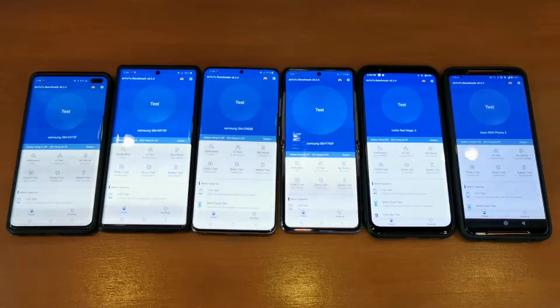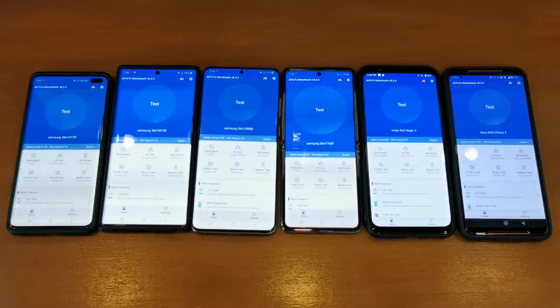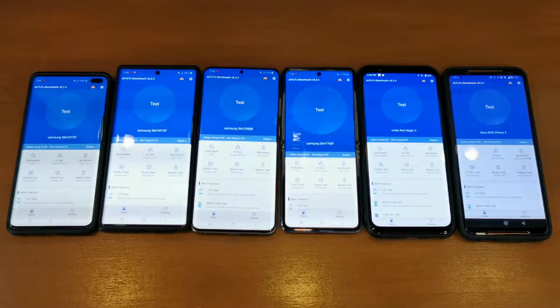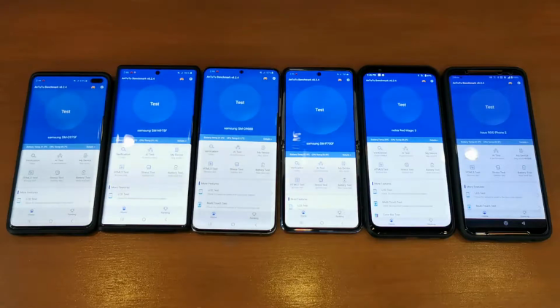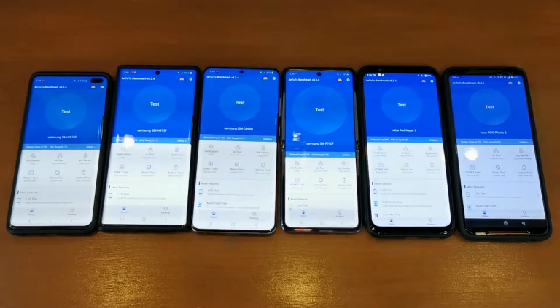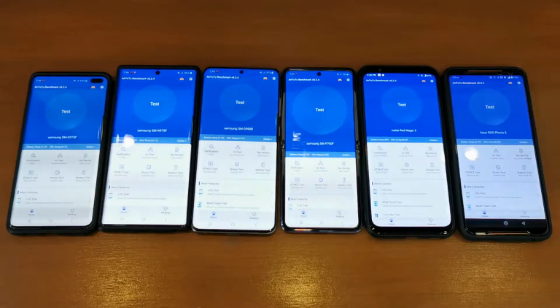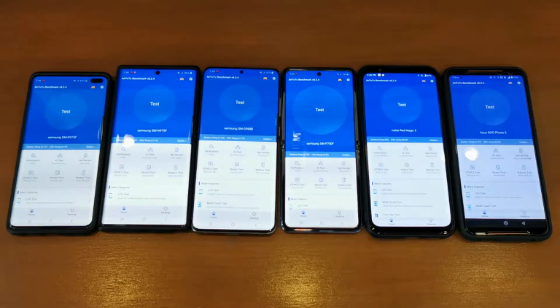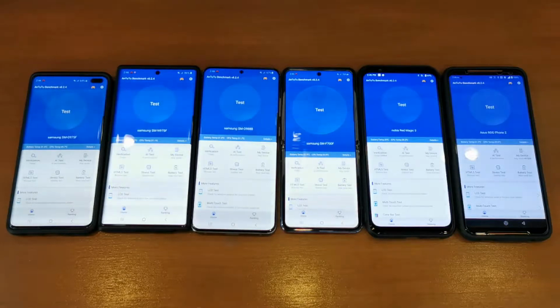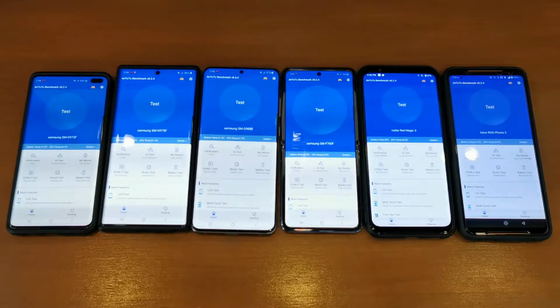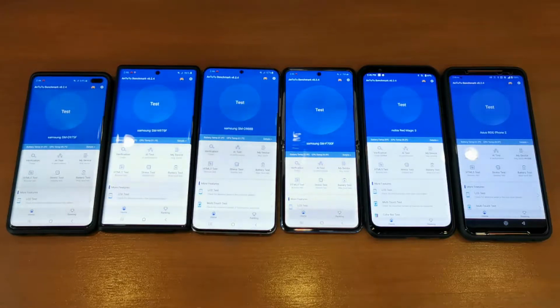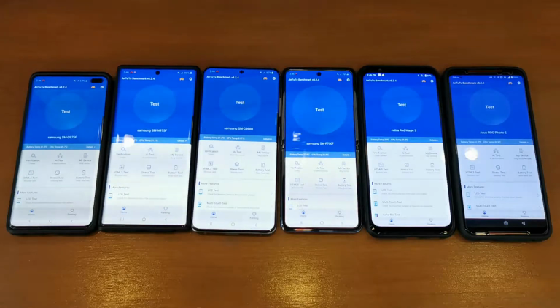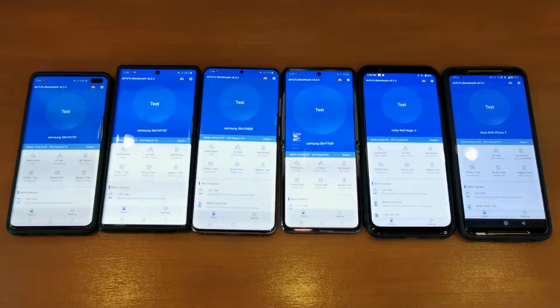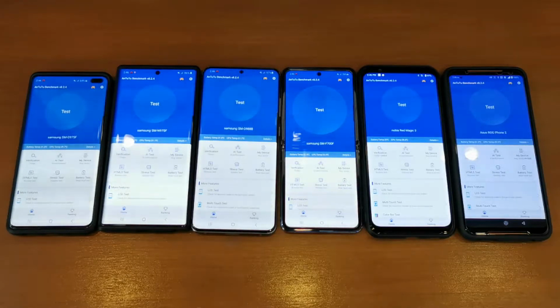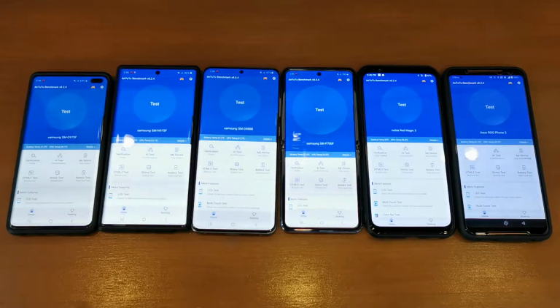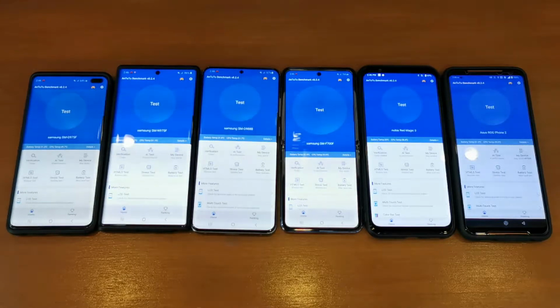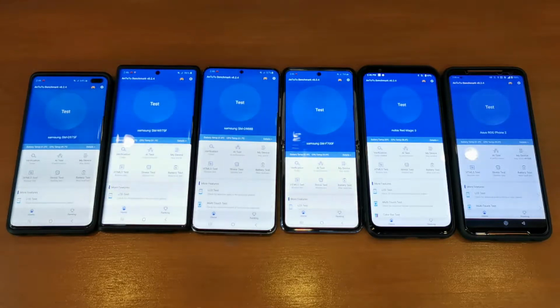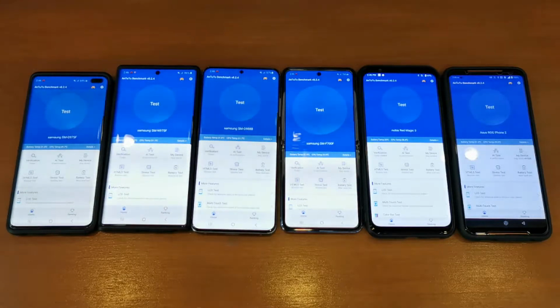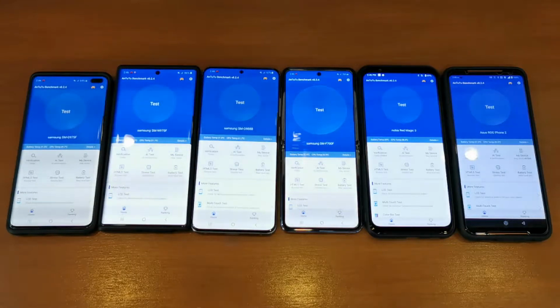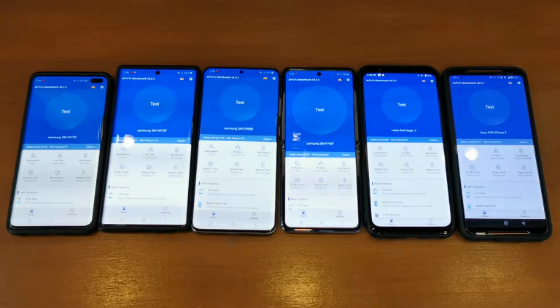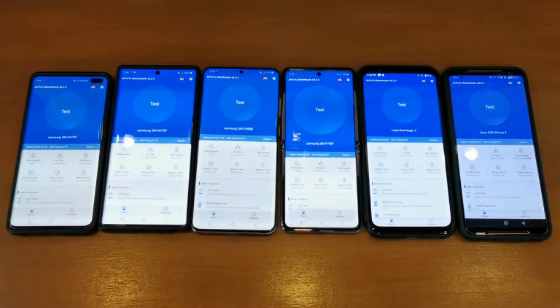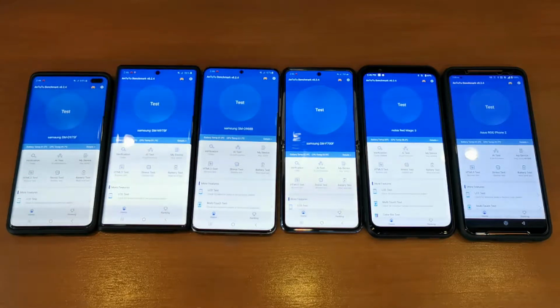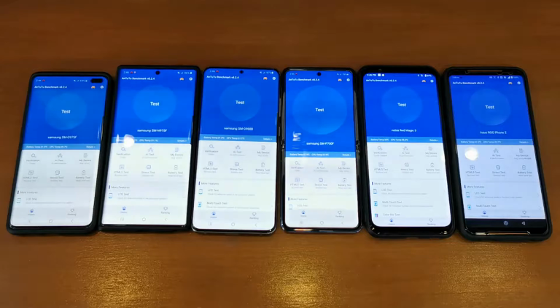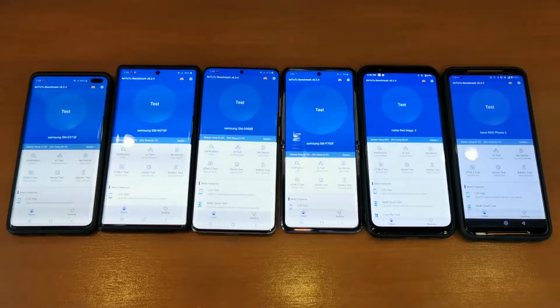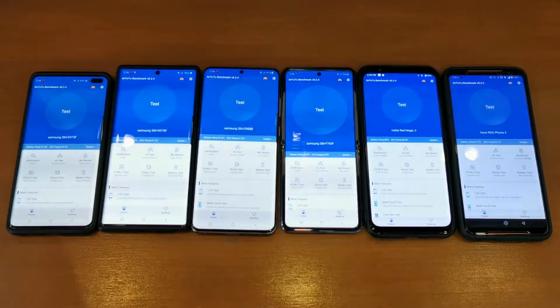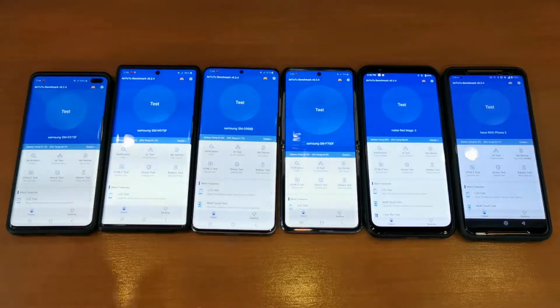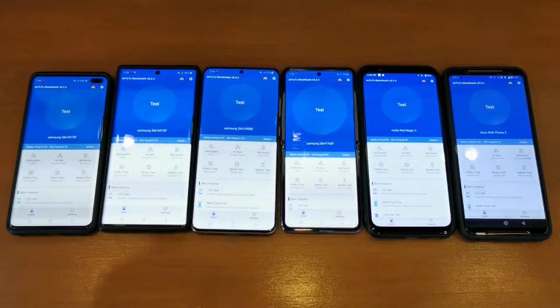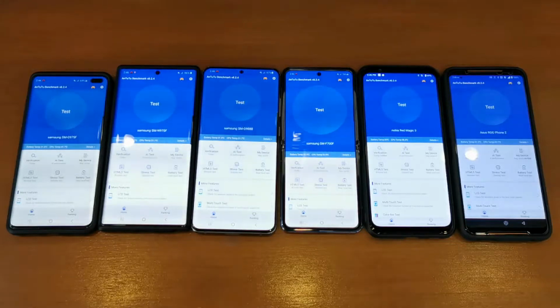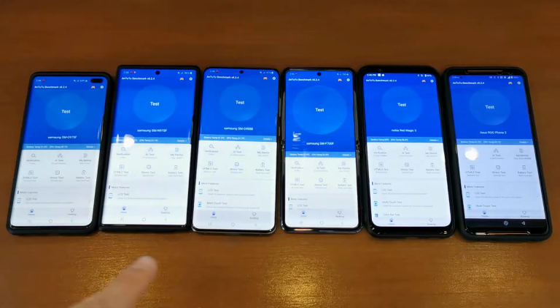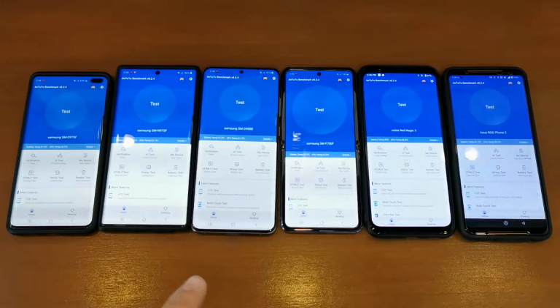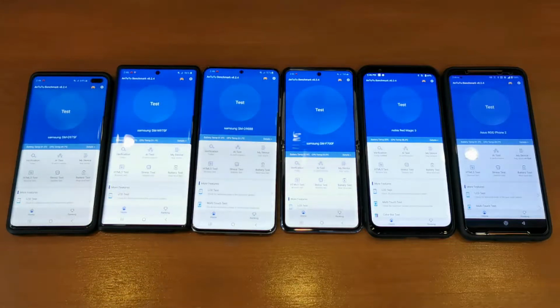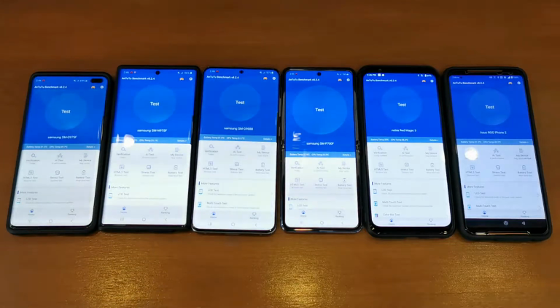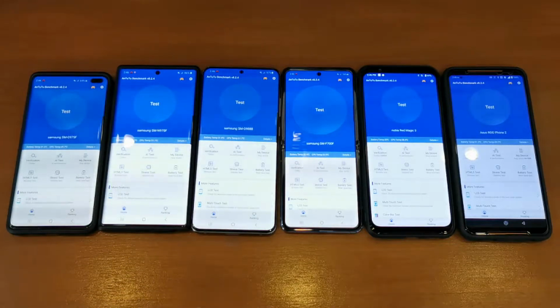Hey guys, welcome back to another video. This is Eric from We Get Set. Now my long-awaited N2D benchmark test between 6 phones over here.